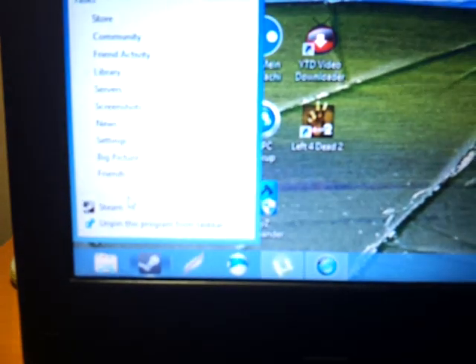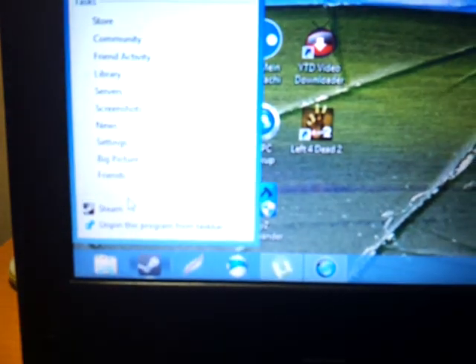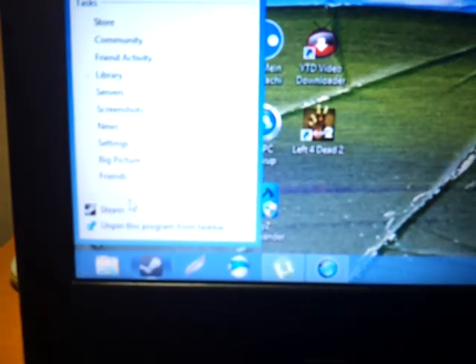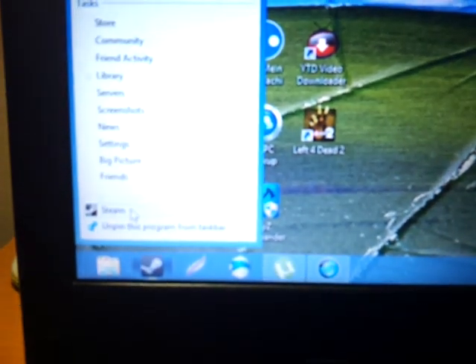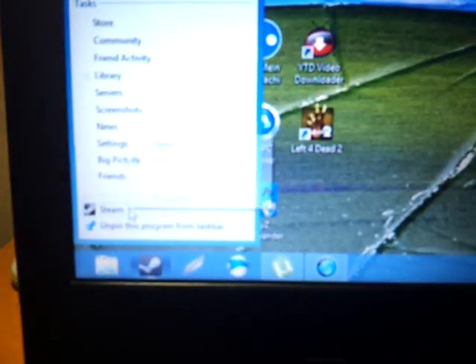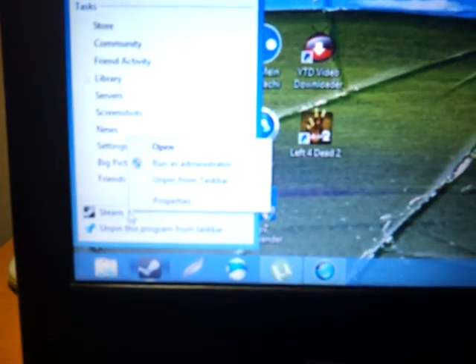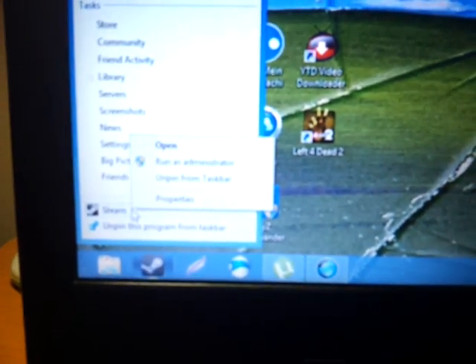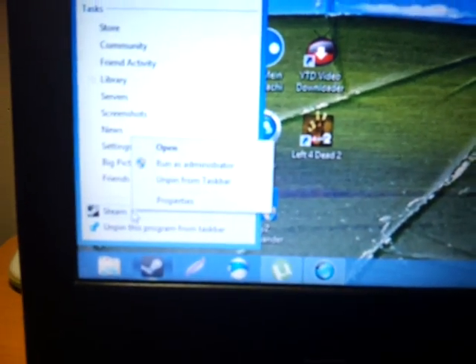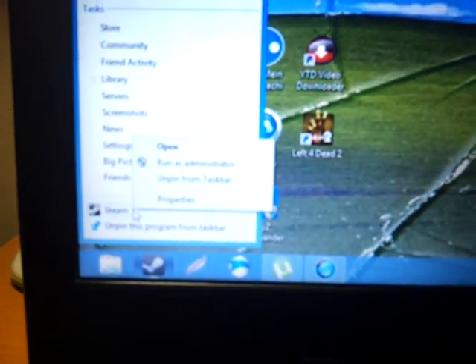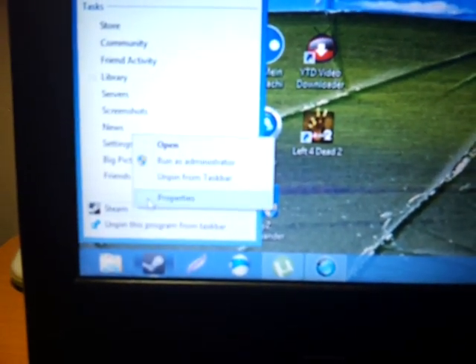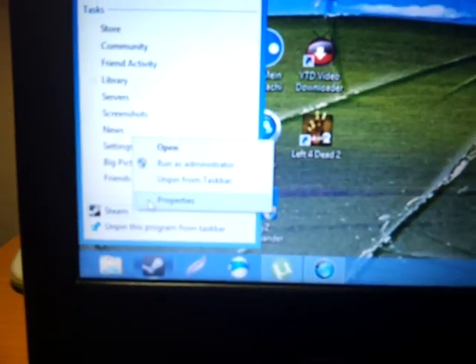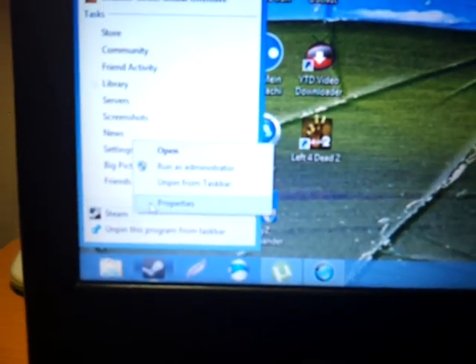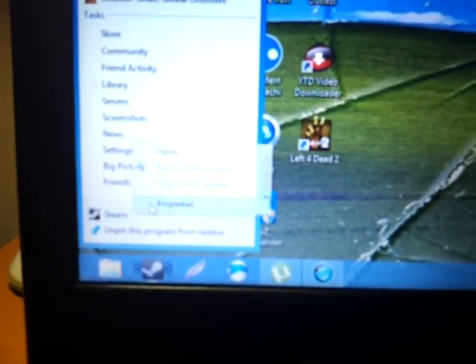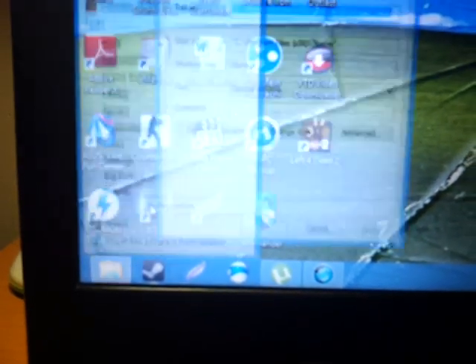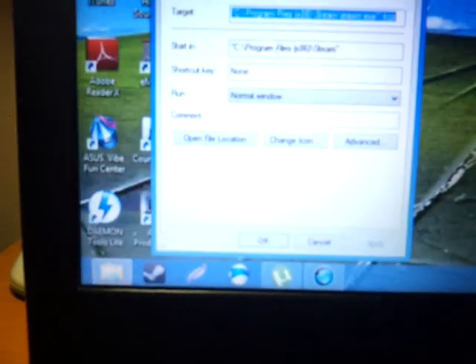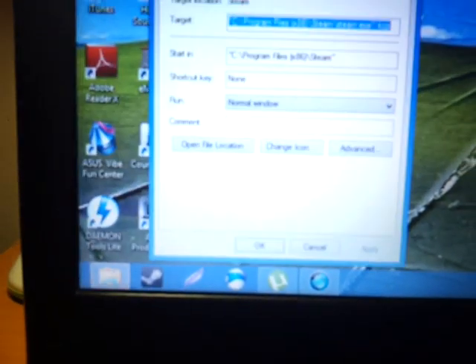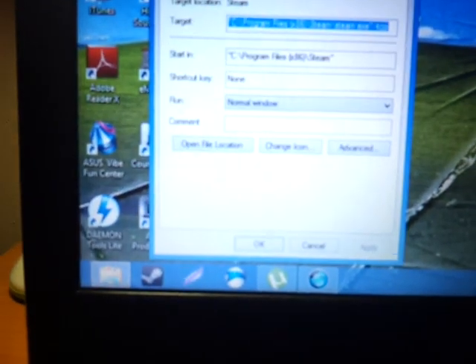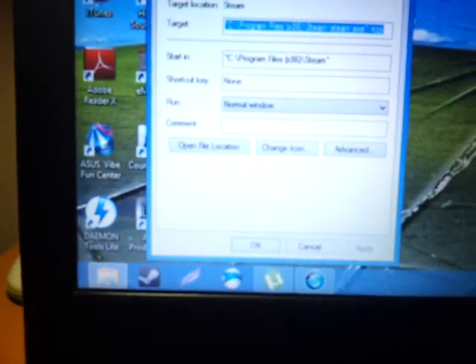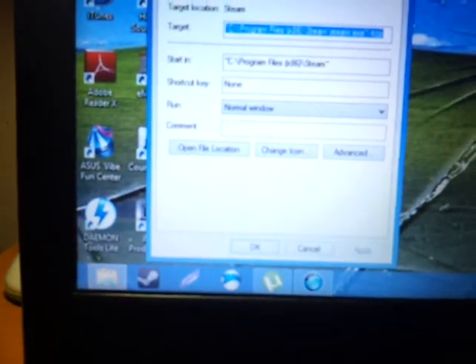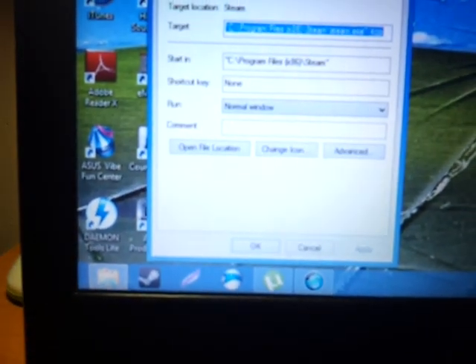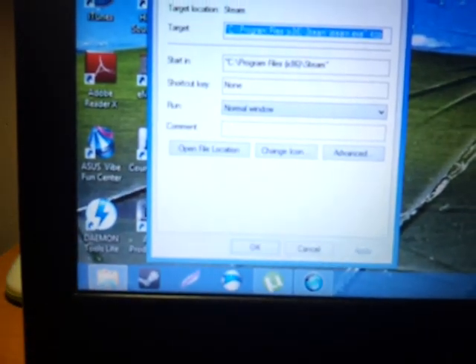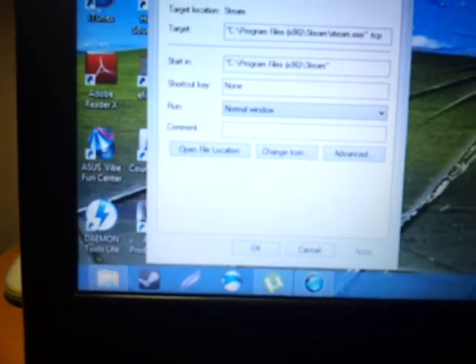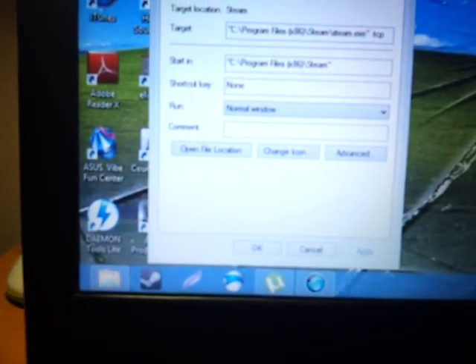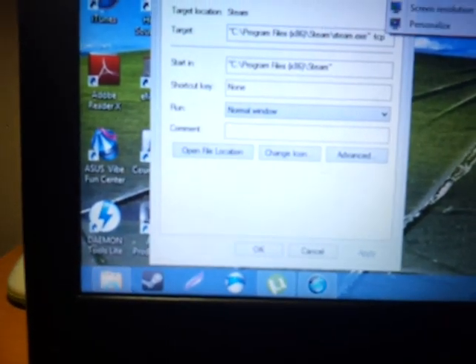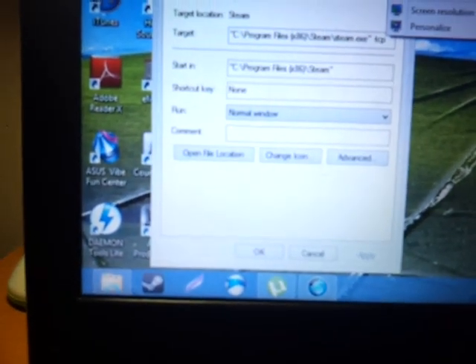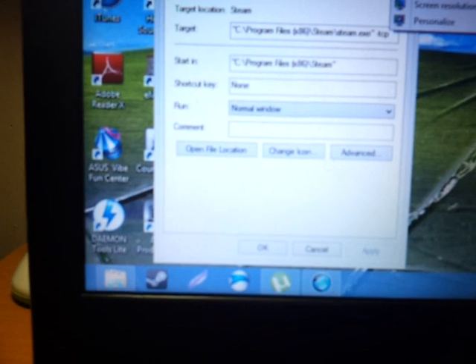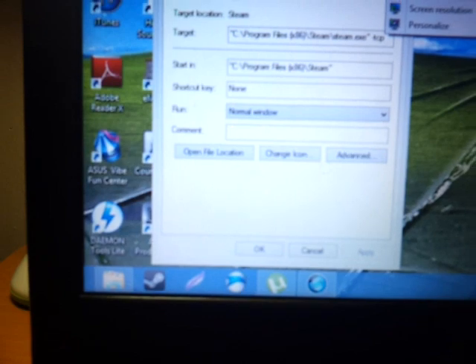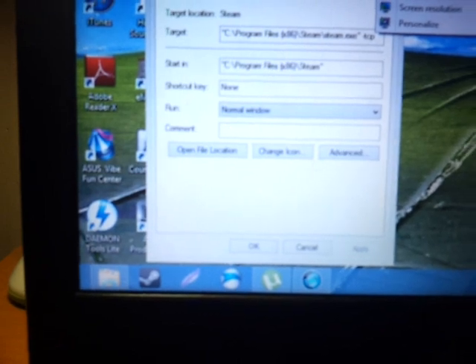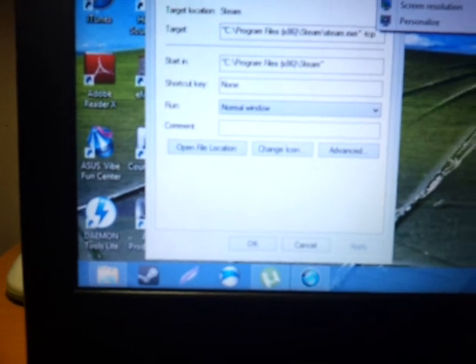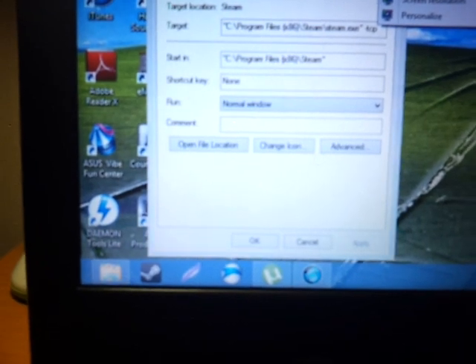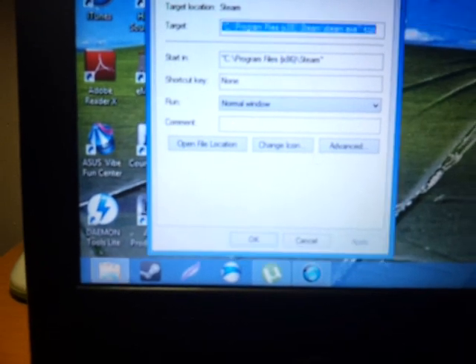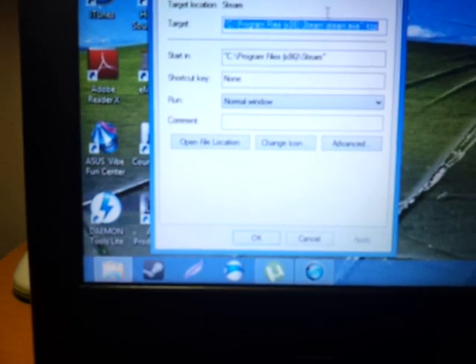Properties. If you are on Windows 7, just click on the Steam icon, right-click and go to Properties.